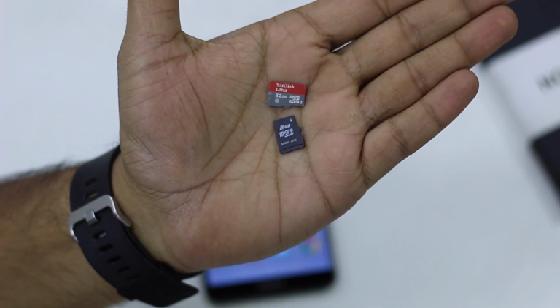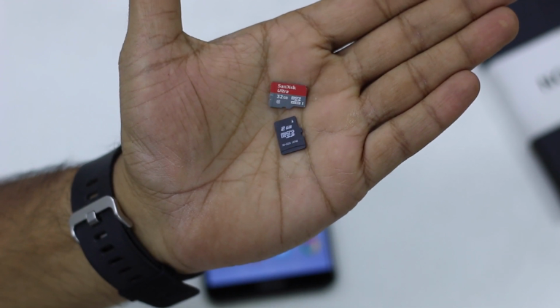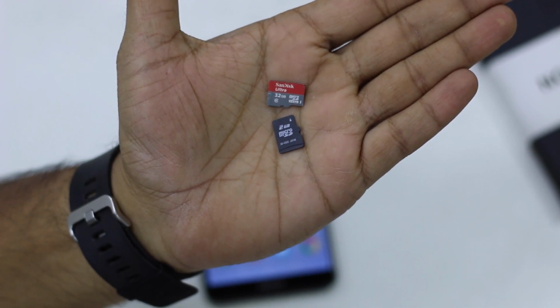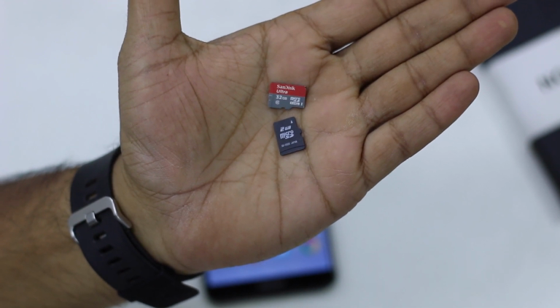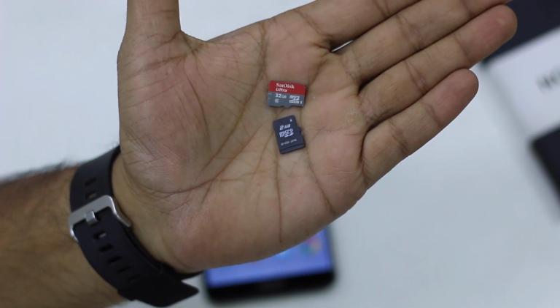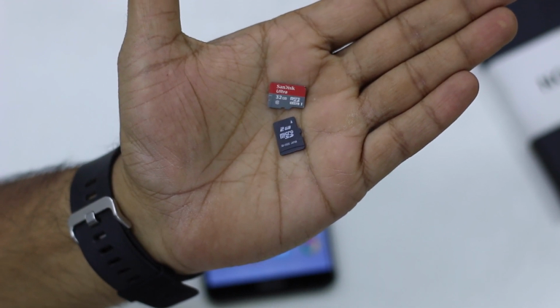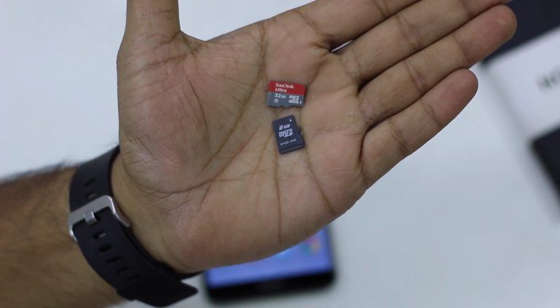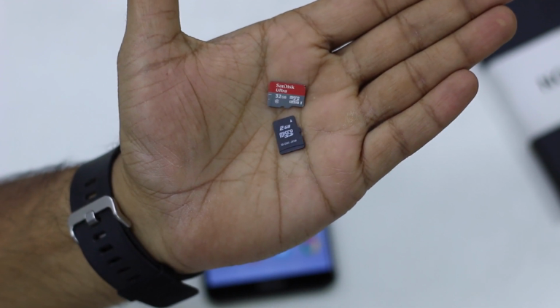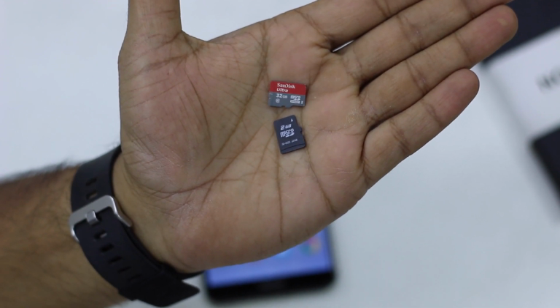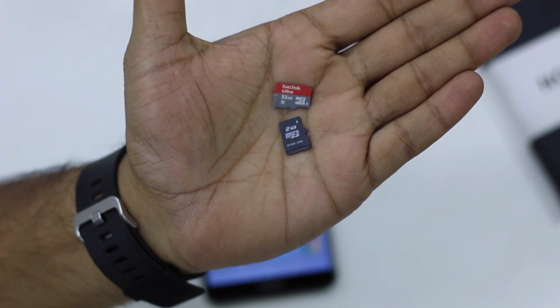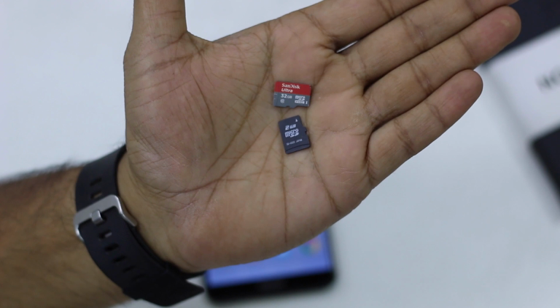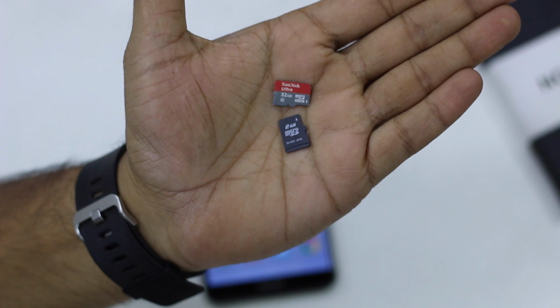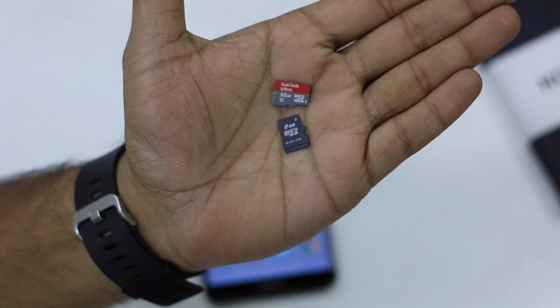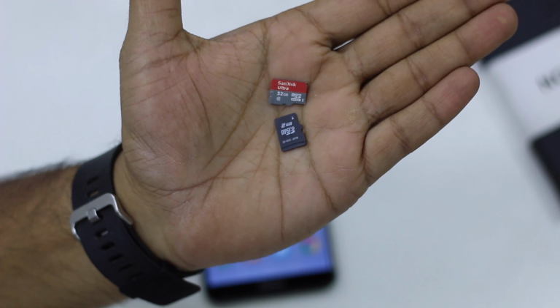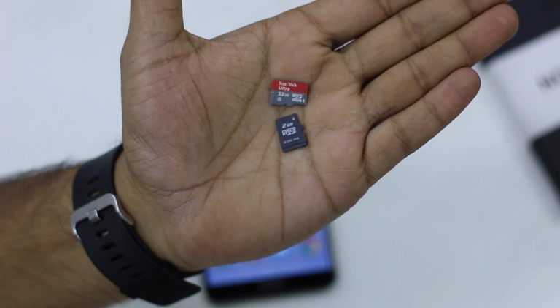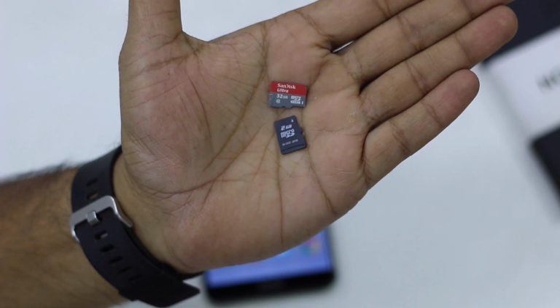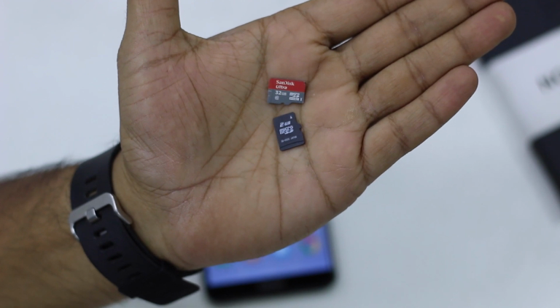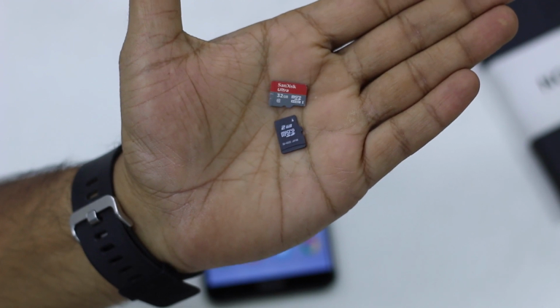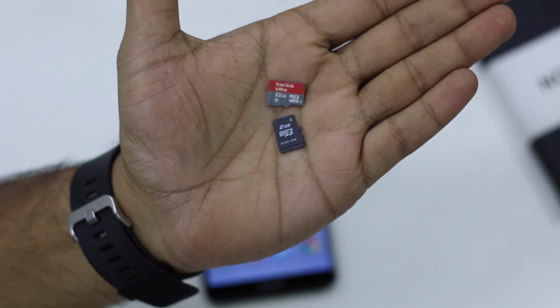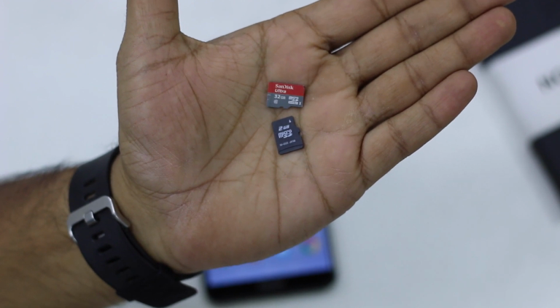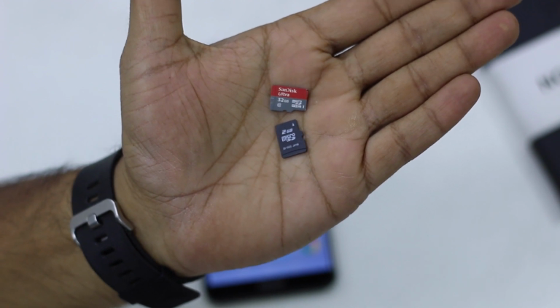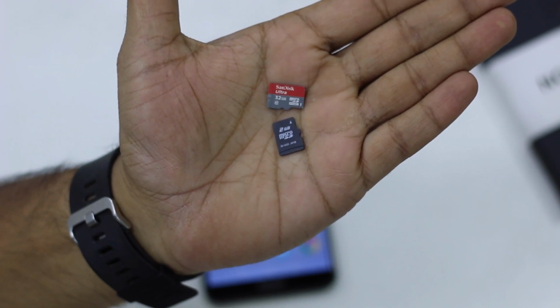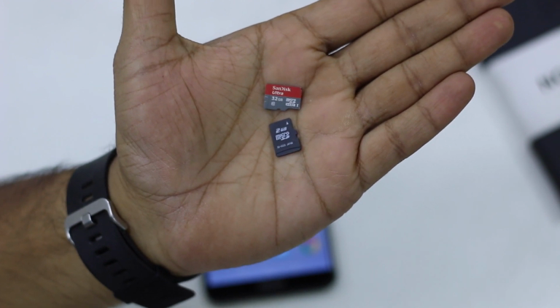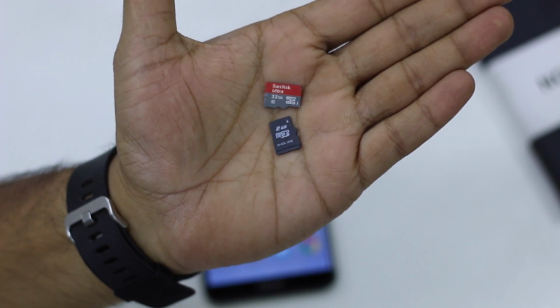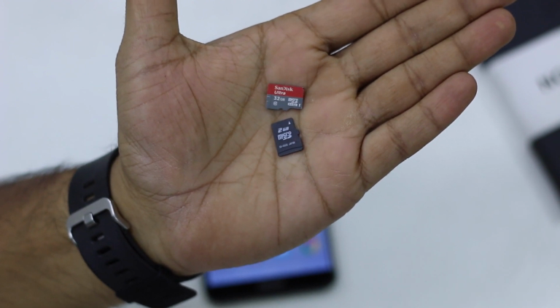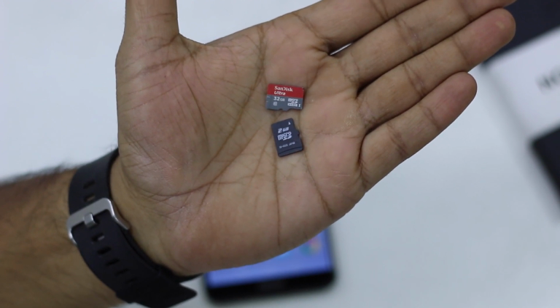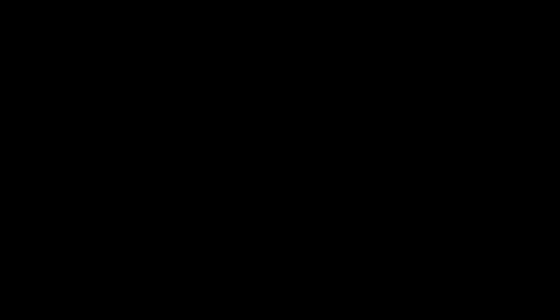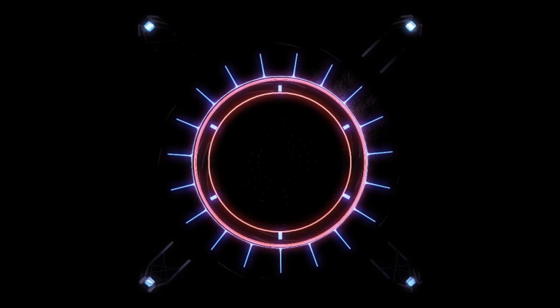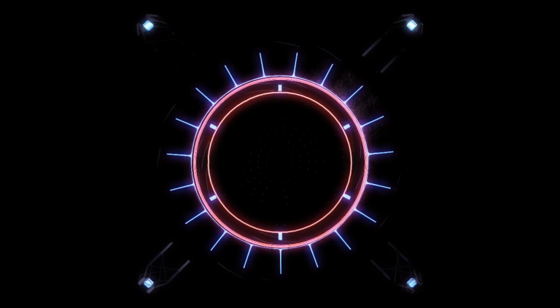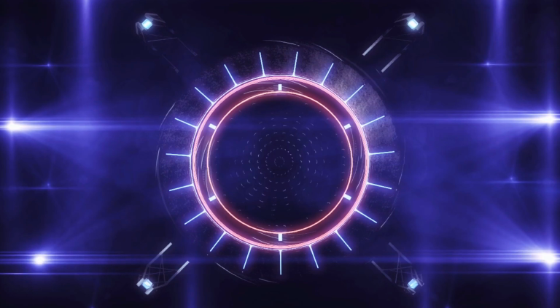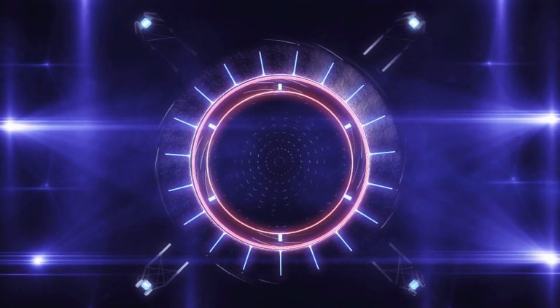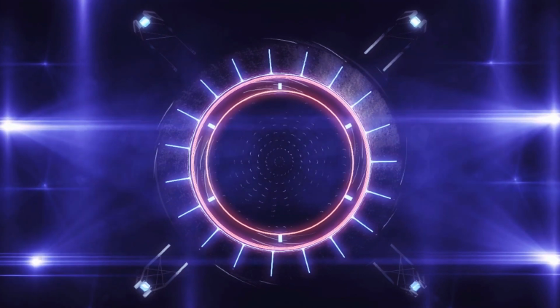You should always use a Class 10 SD card, but if you only want to store music and stuff like that, you can use a Class 6.